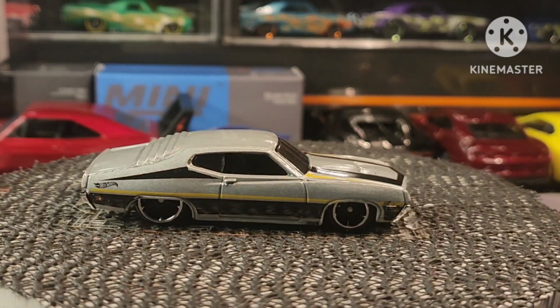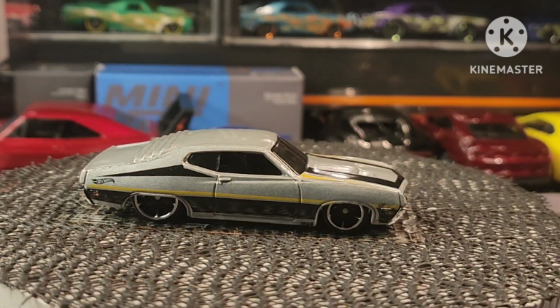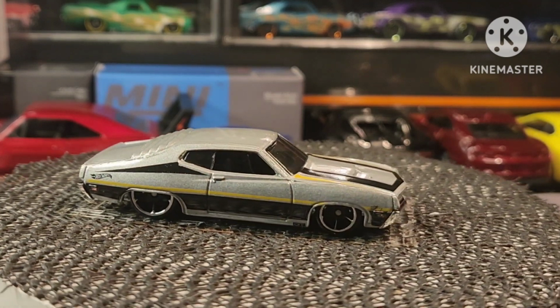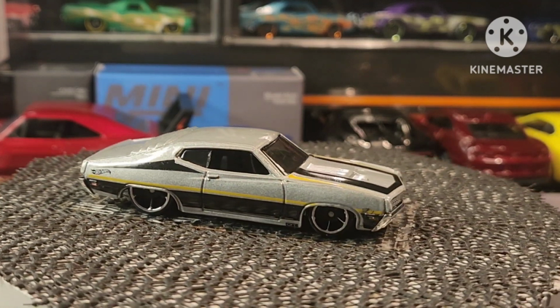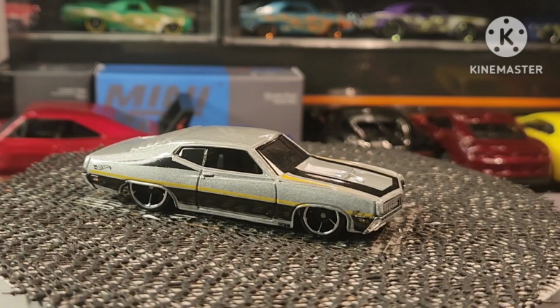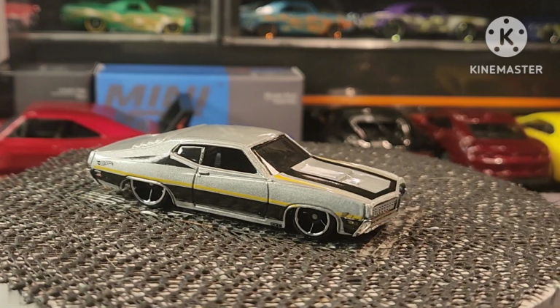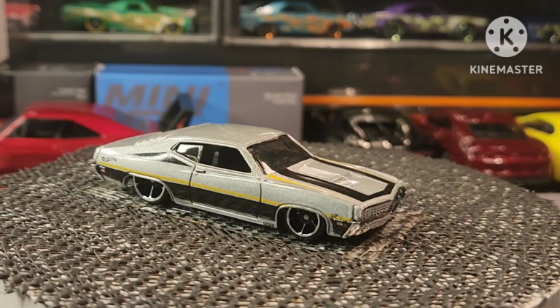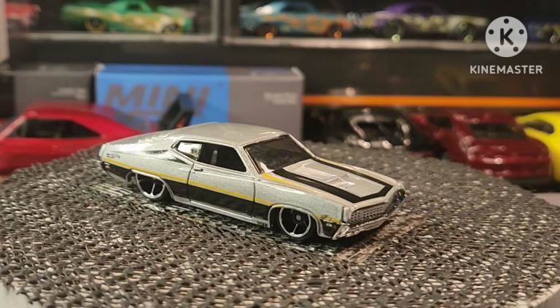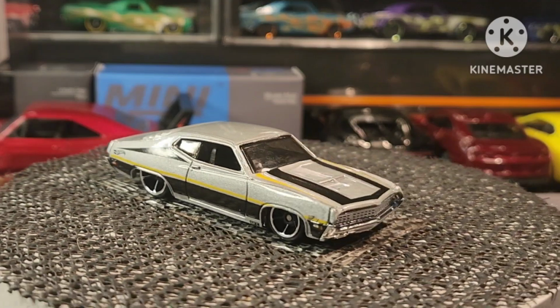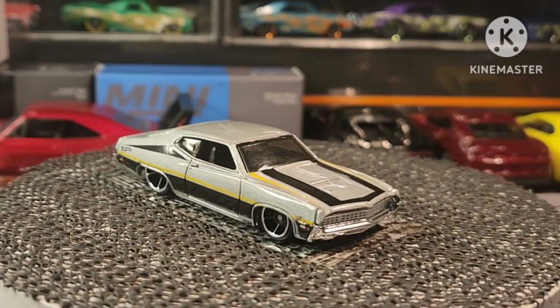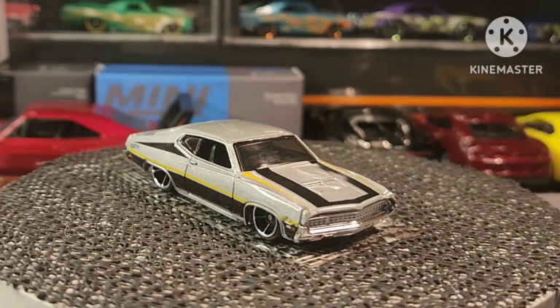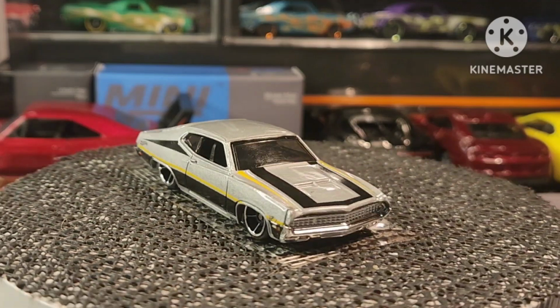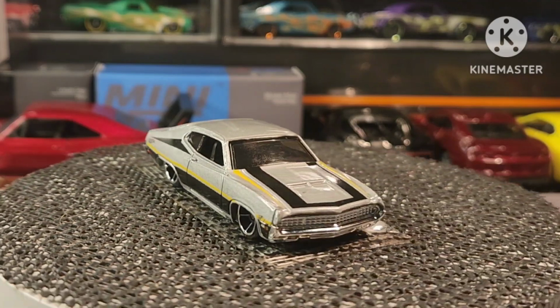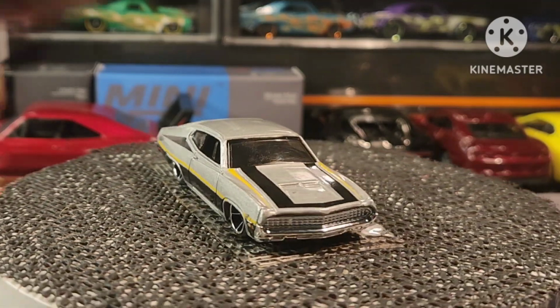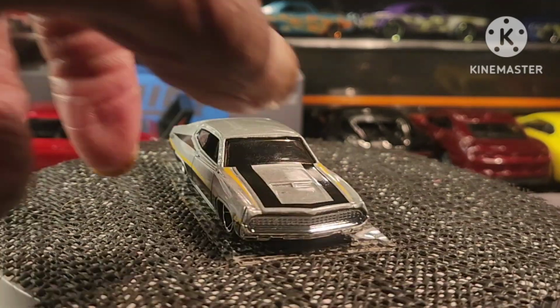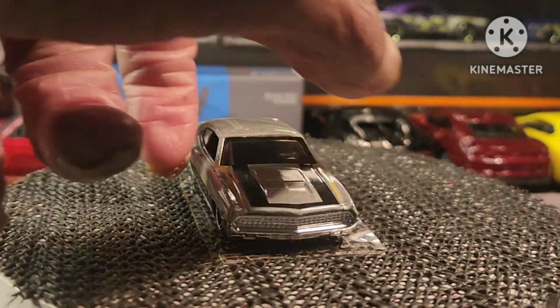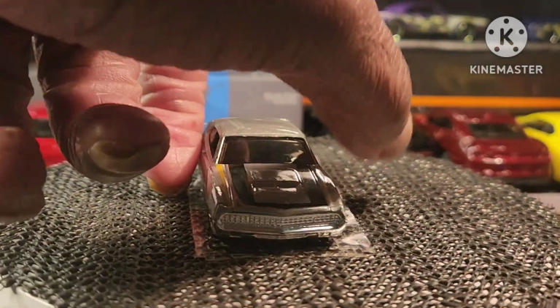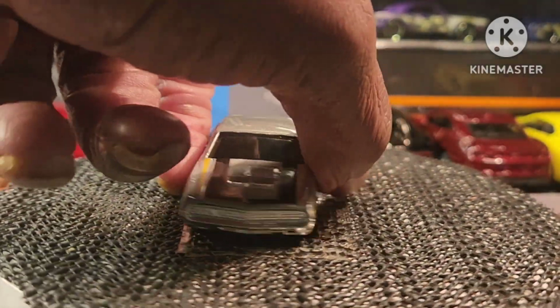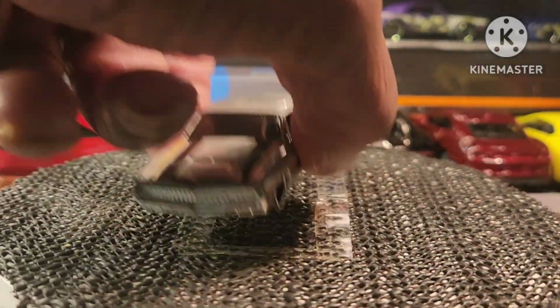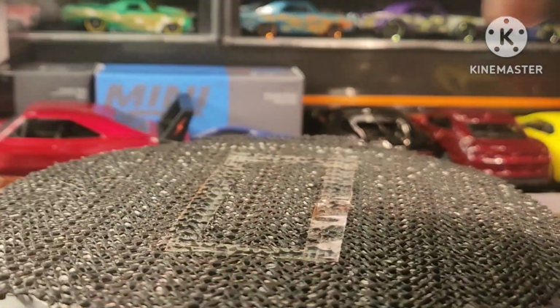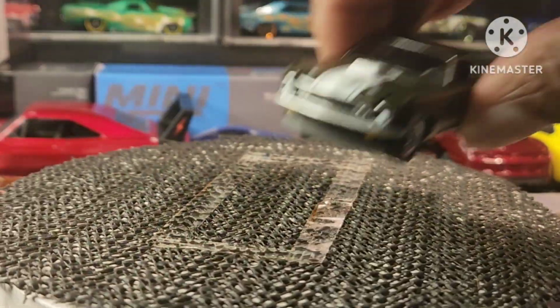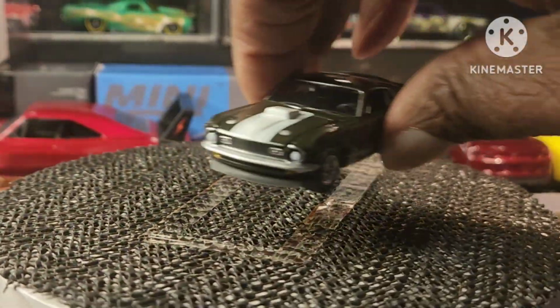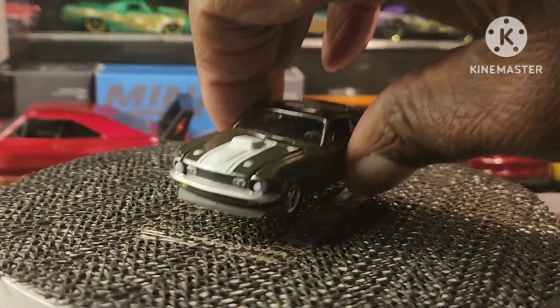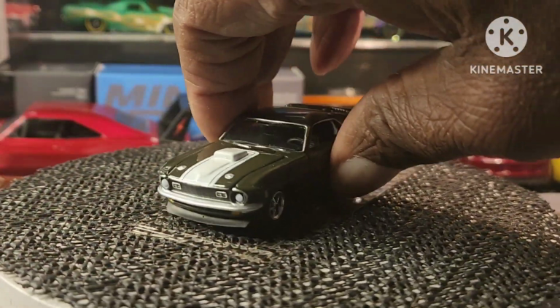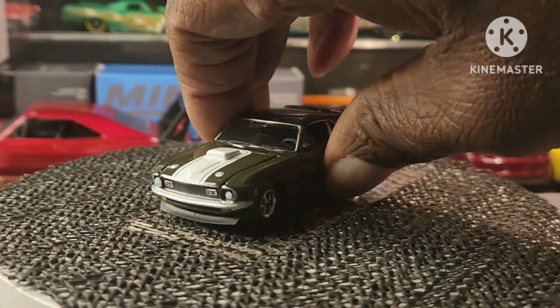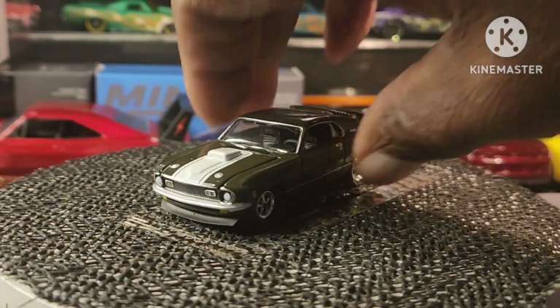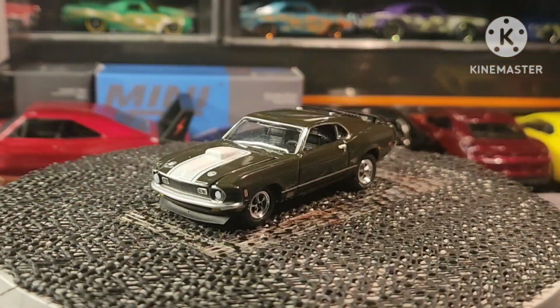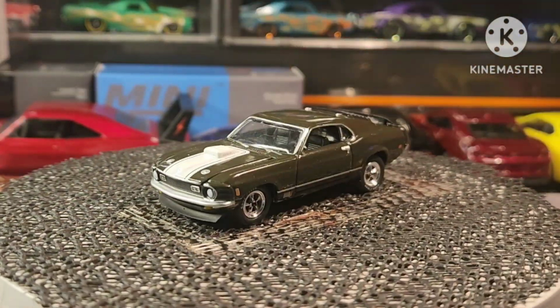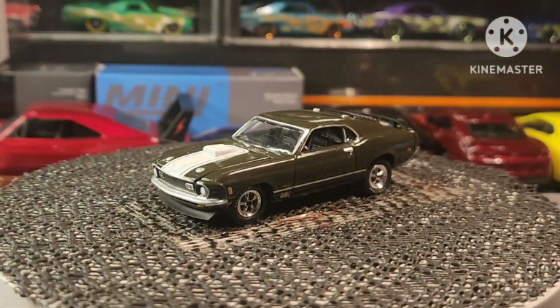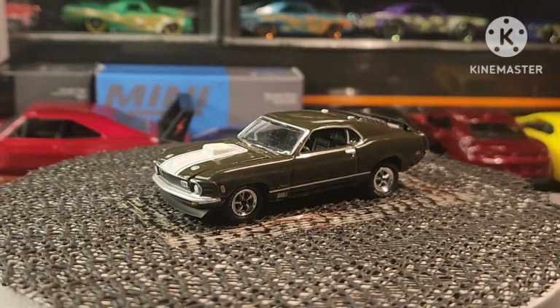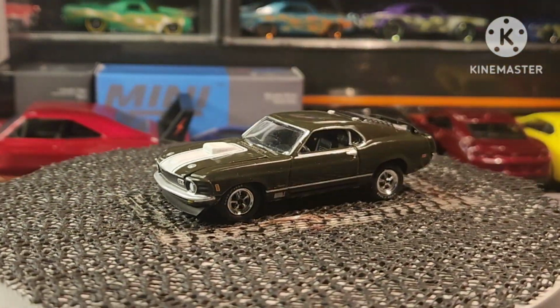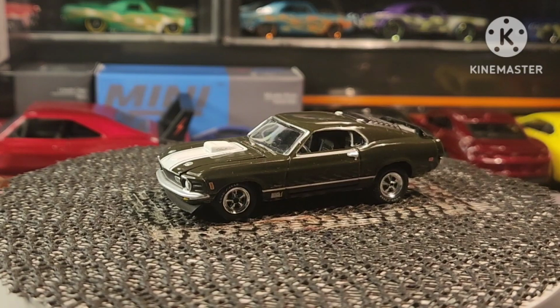Coming up next, guys, we have the Mustang Mk I — it's a giant Lightning piece. Let's do this.